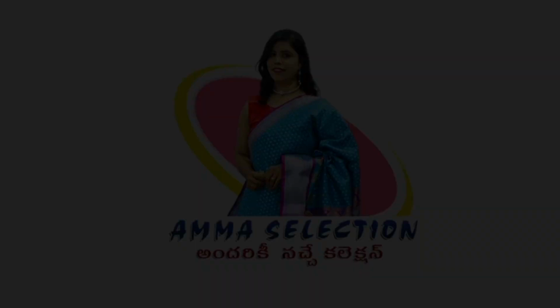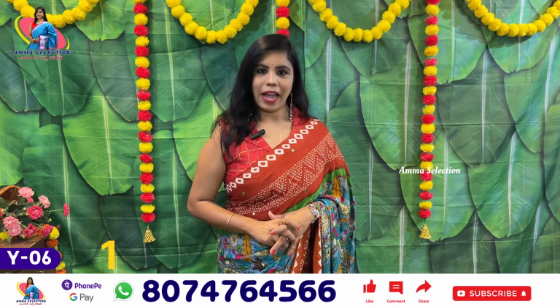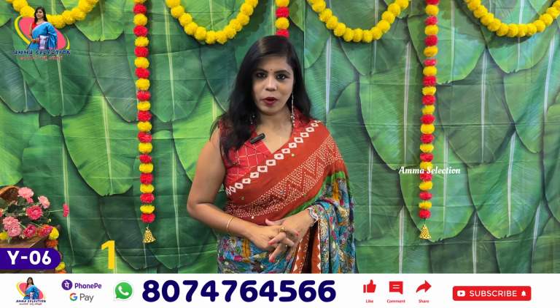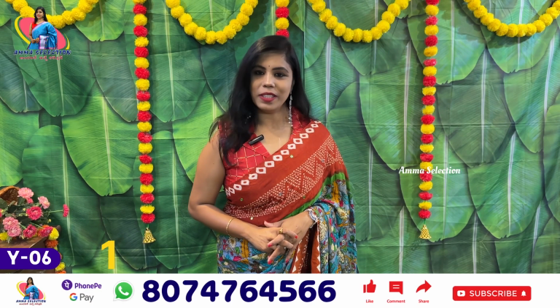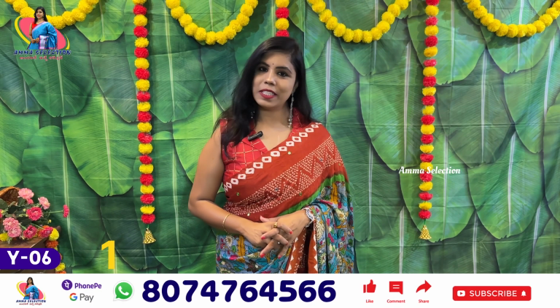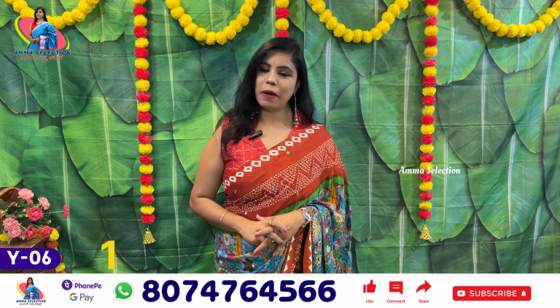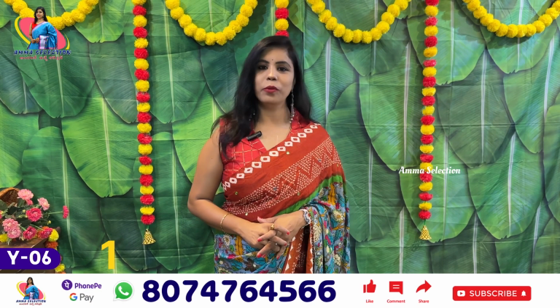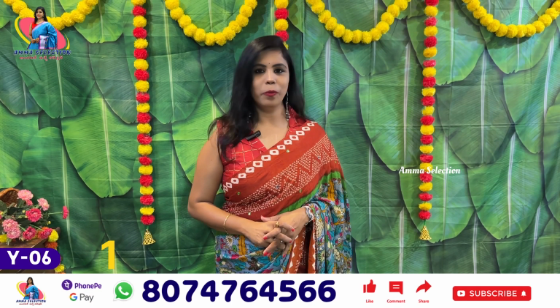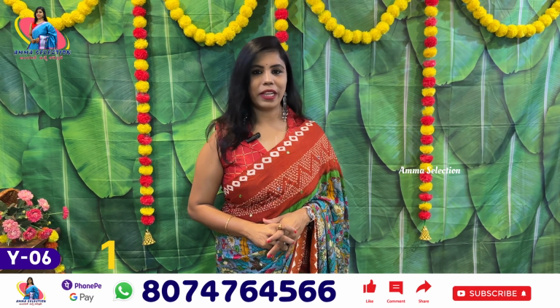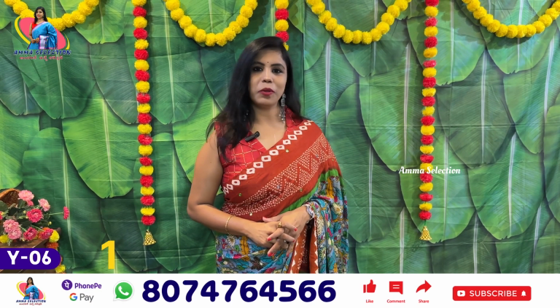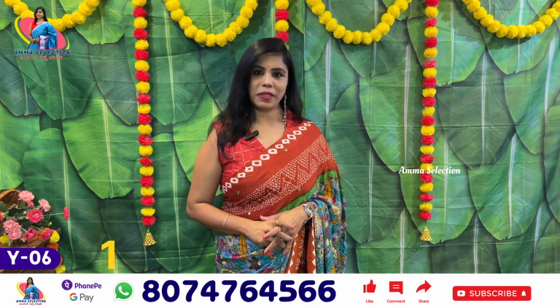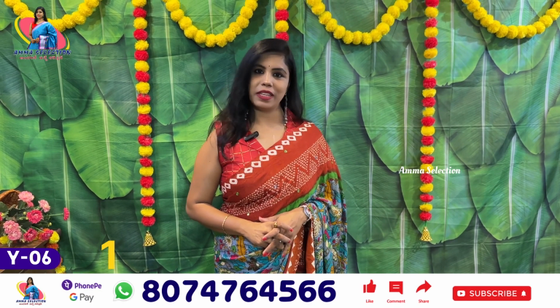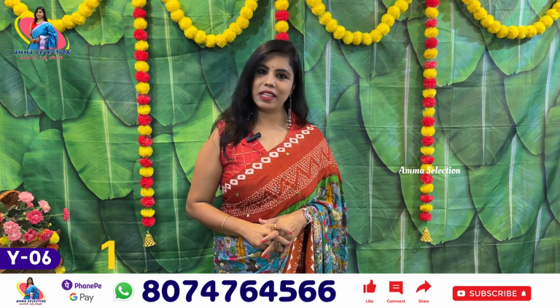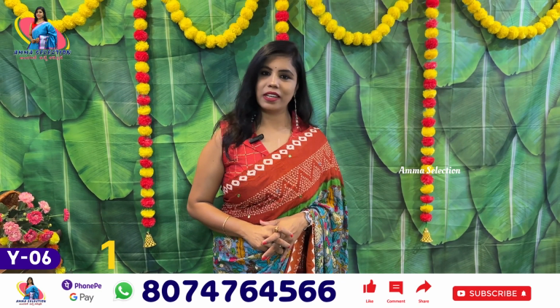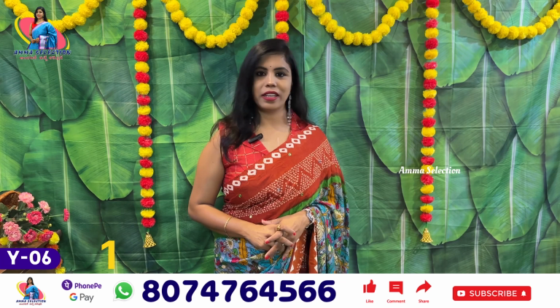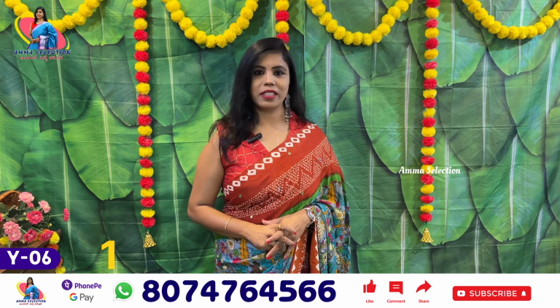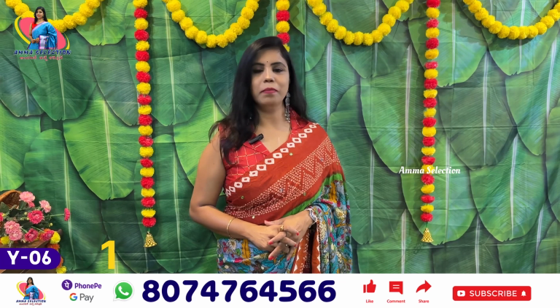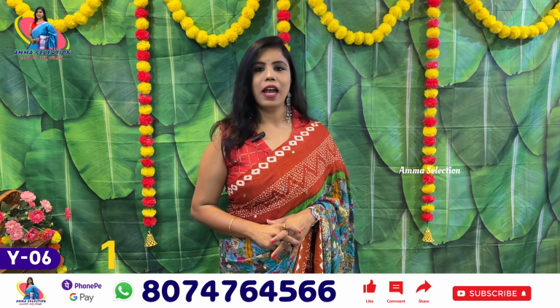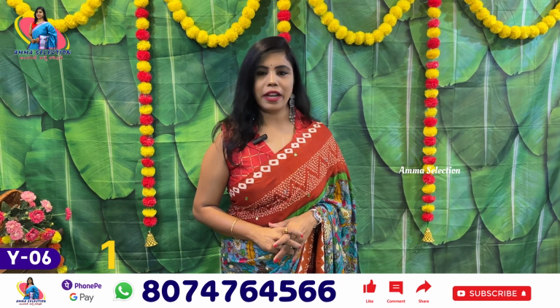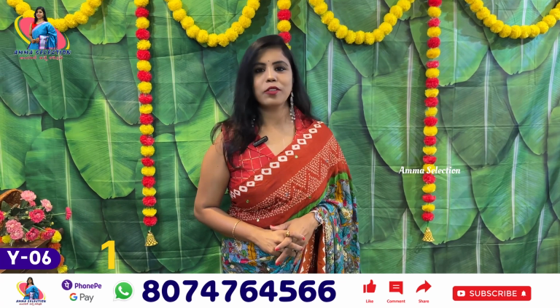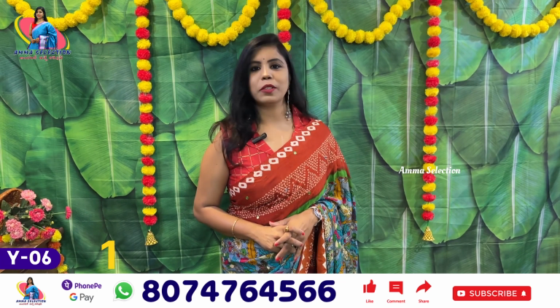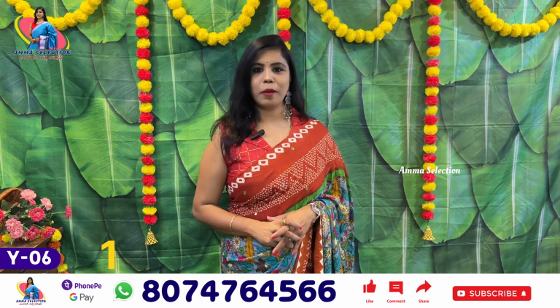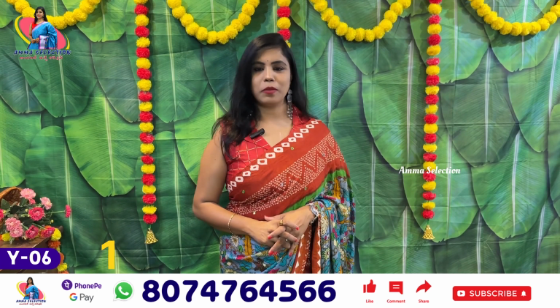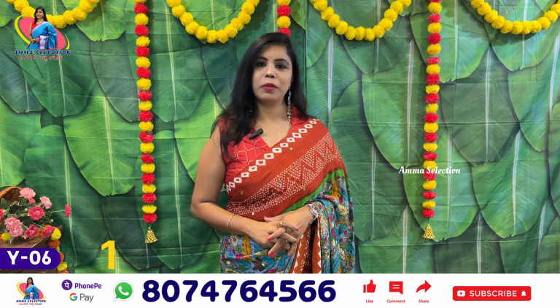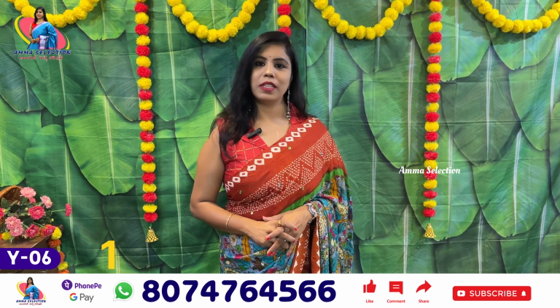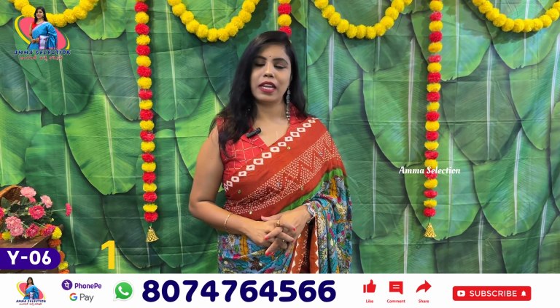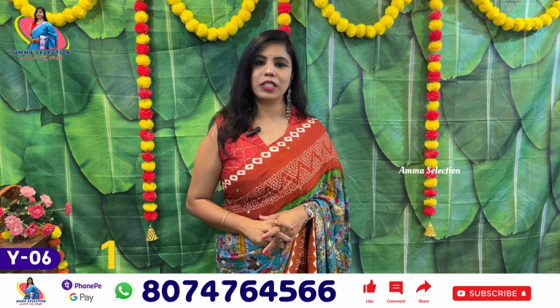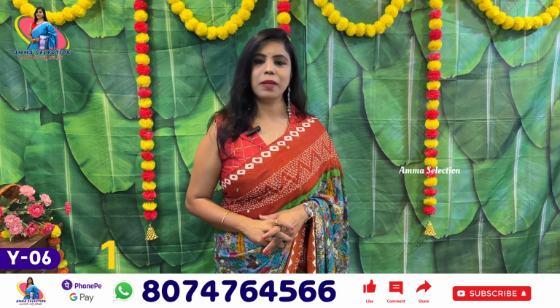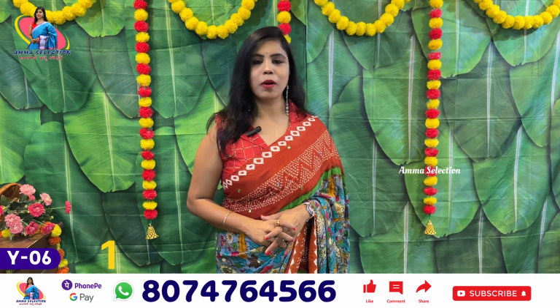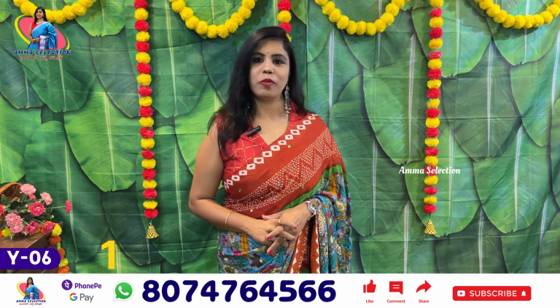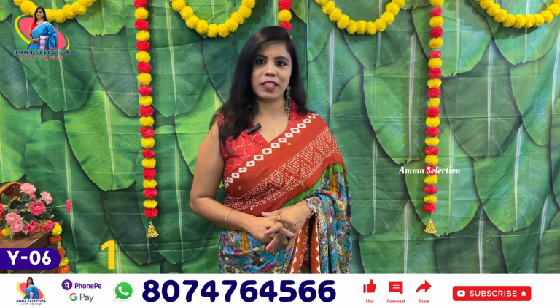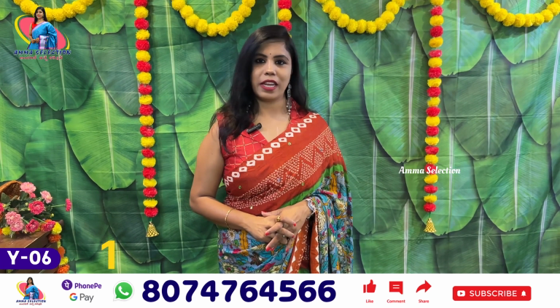Hello all, this is Banu. Welcome to Amma's Selection Andar Kinachari Connection. And in this episode, we are going to show you the Mau Chiffon Sari.